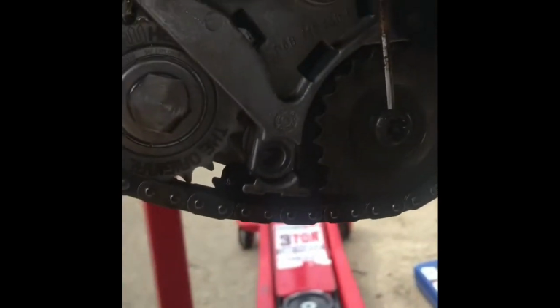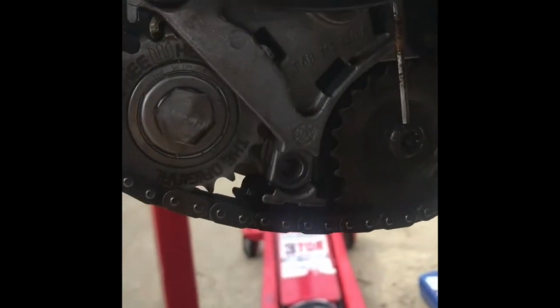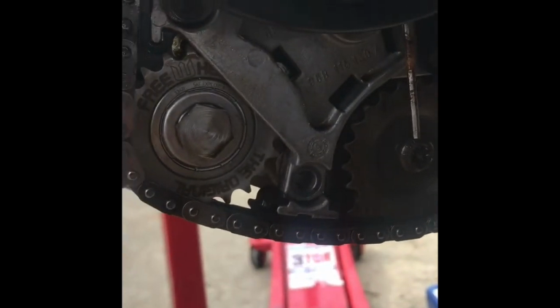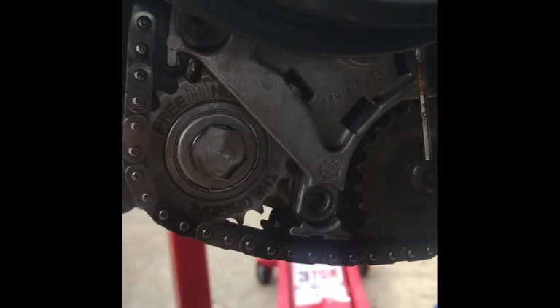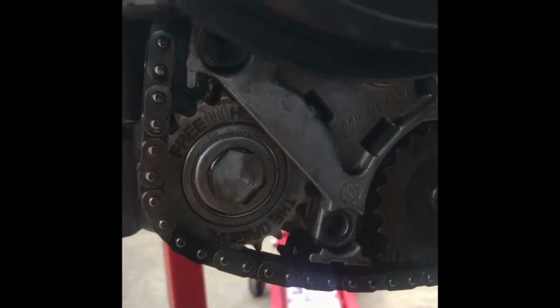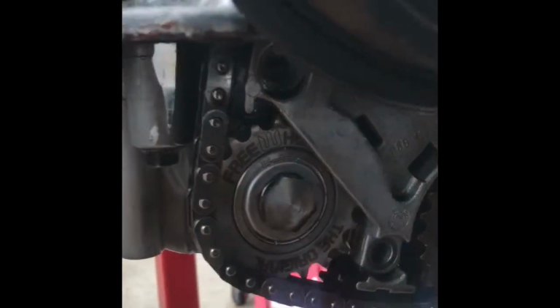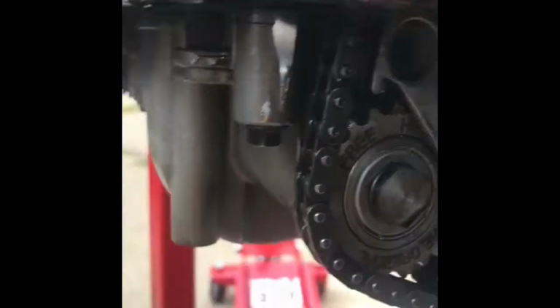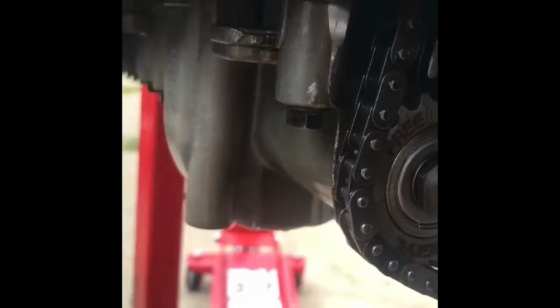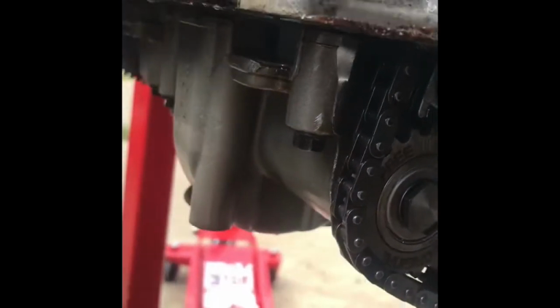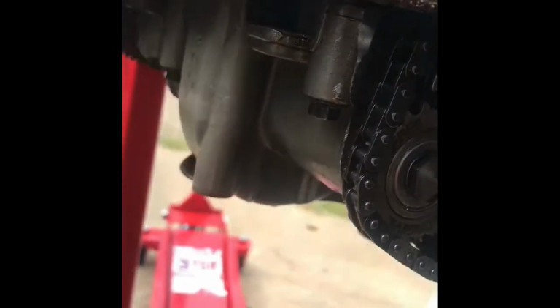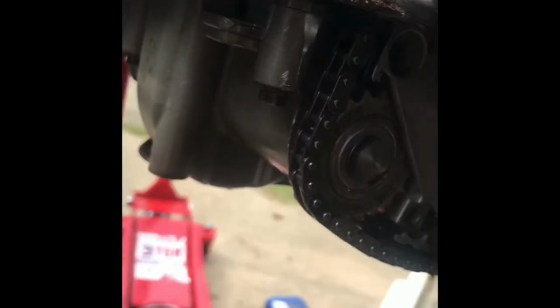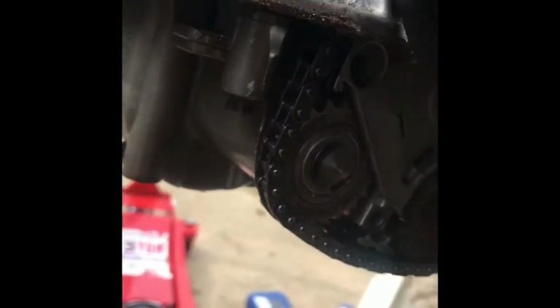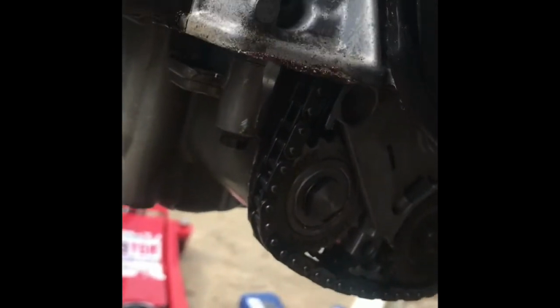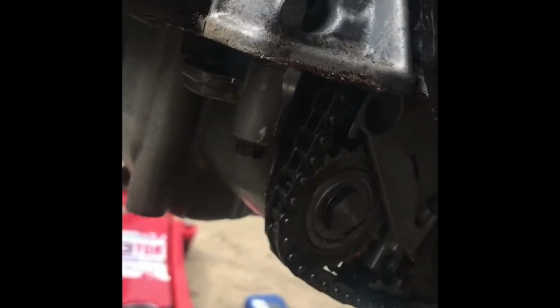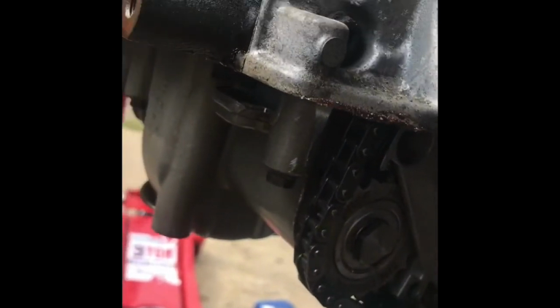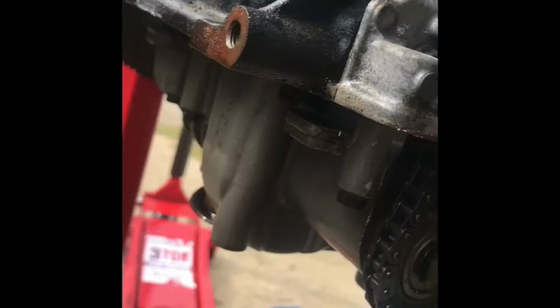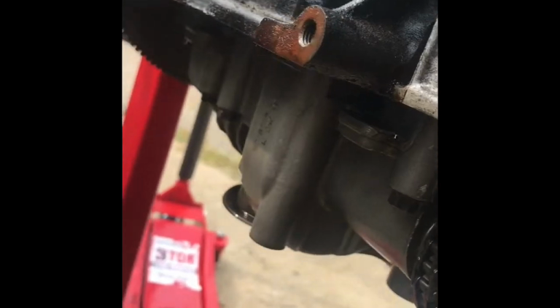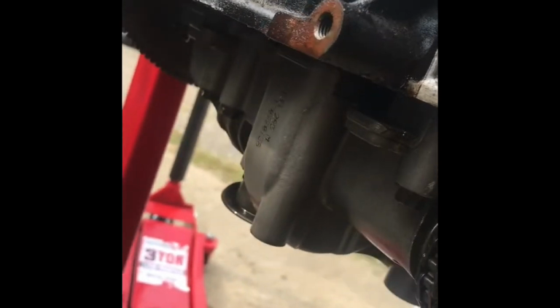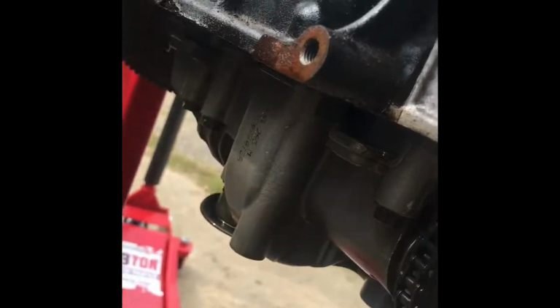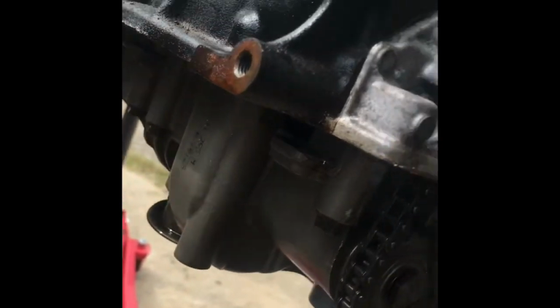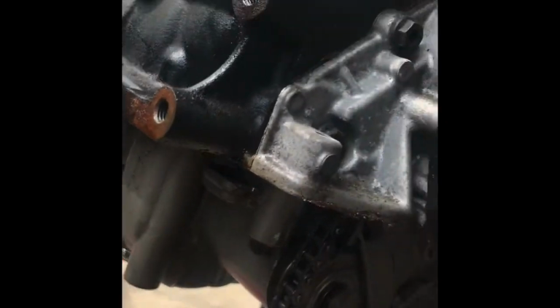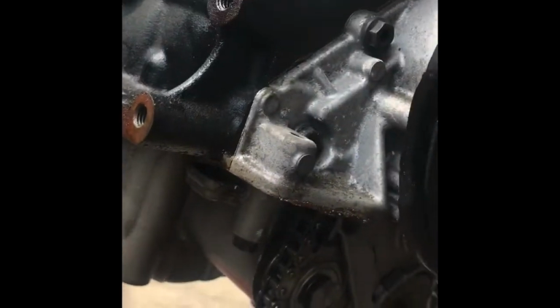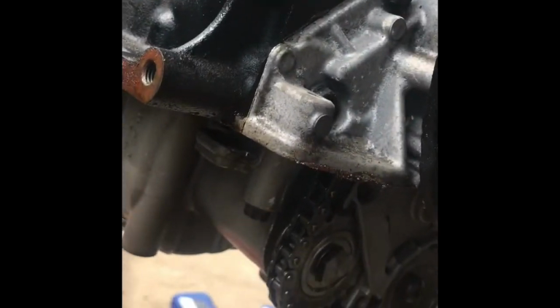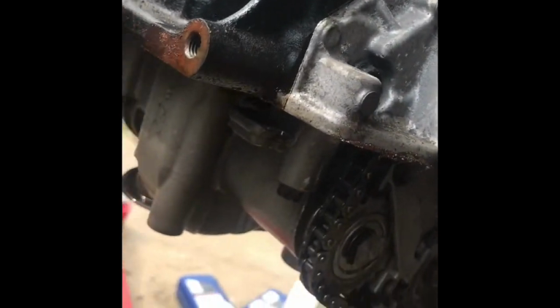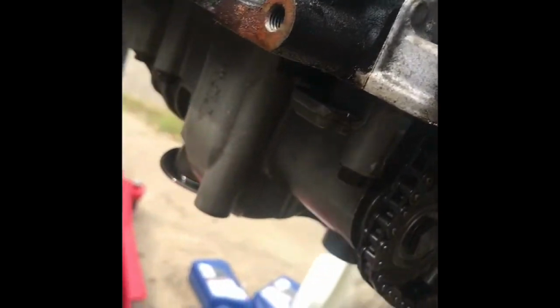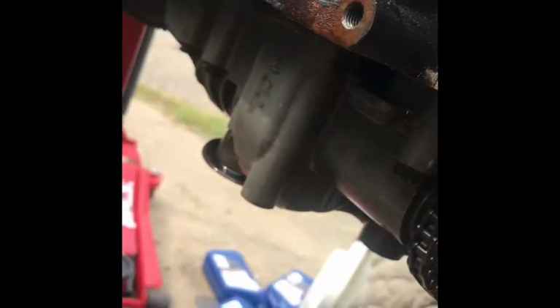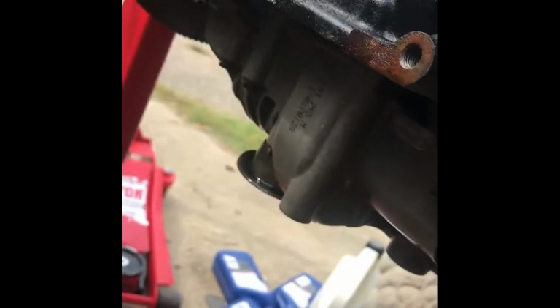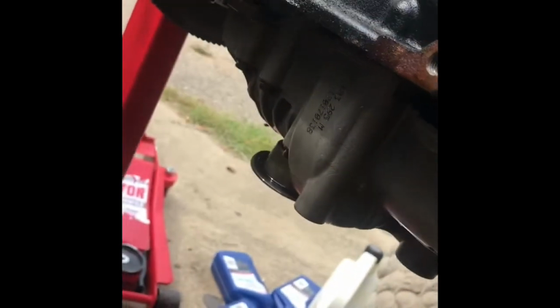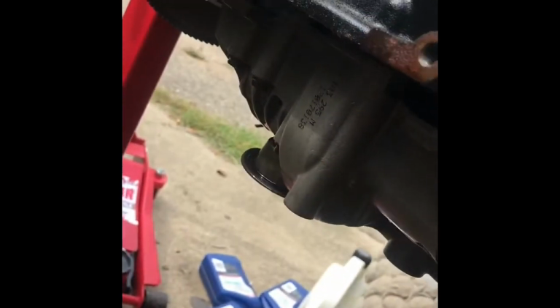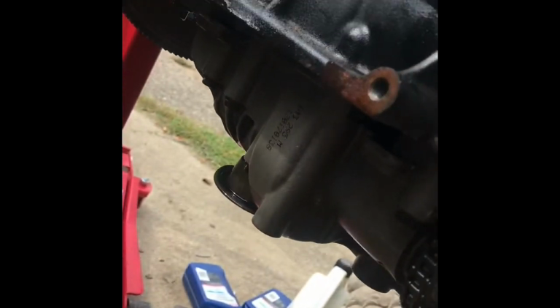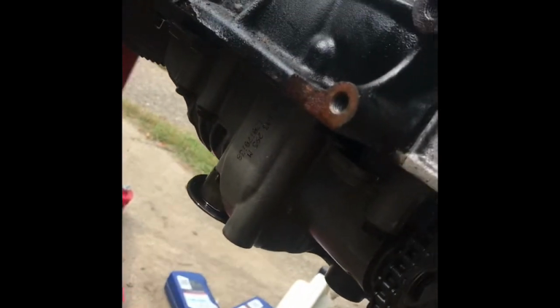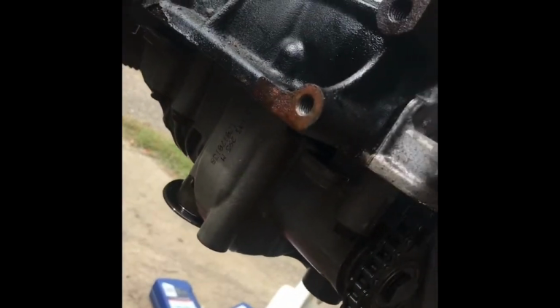The balance shafts have been successfully disabled in this engine and are not going to be prone to failure in the future.